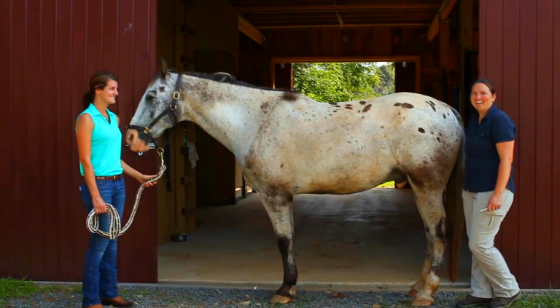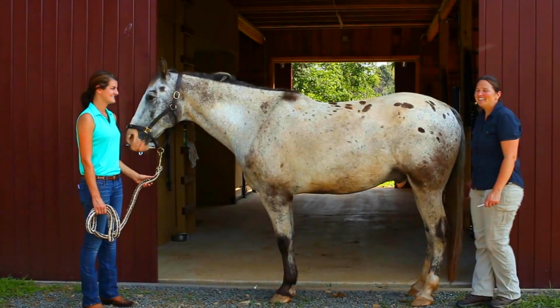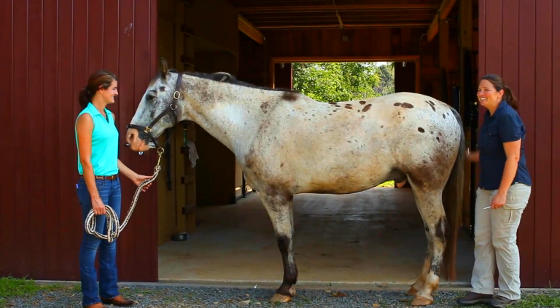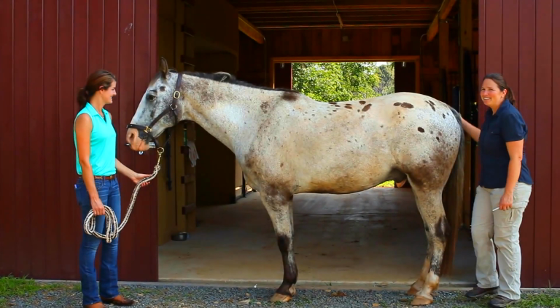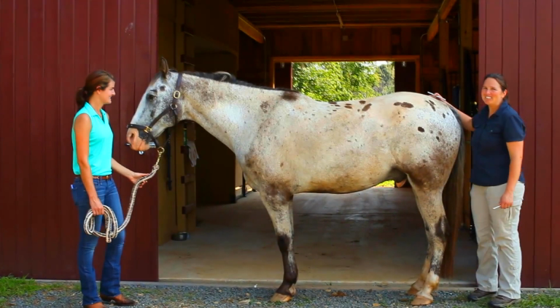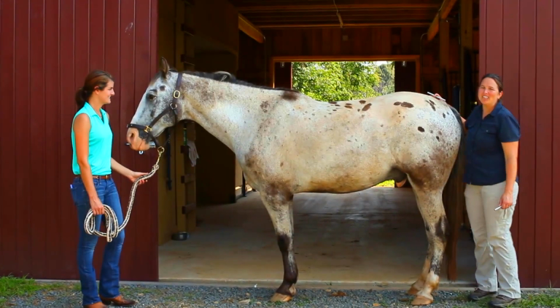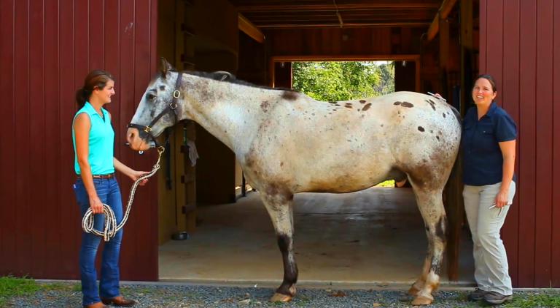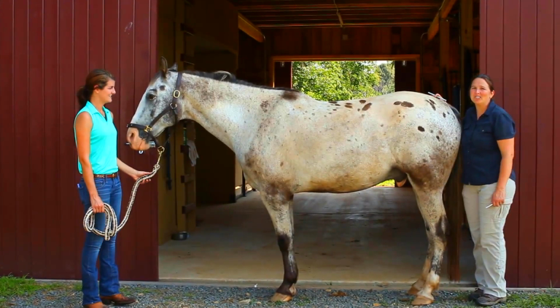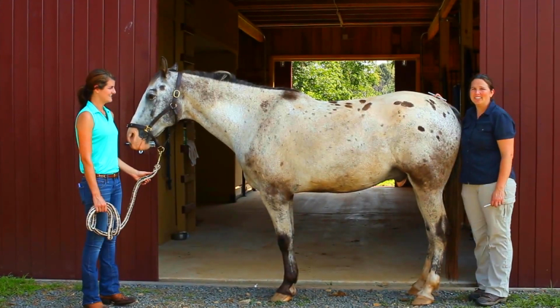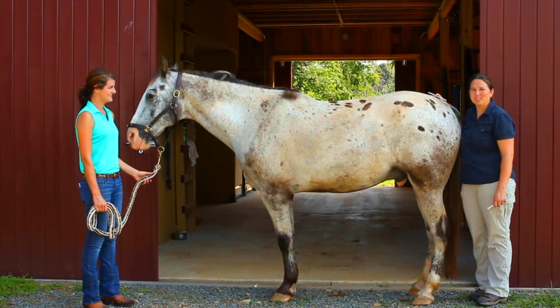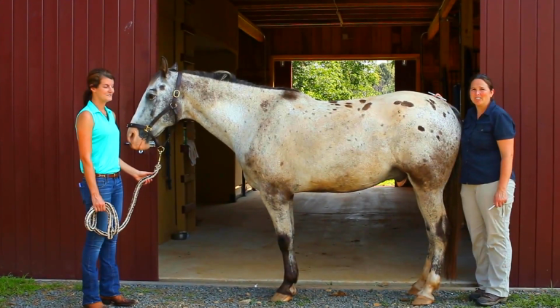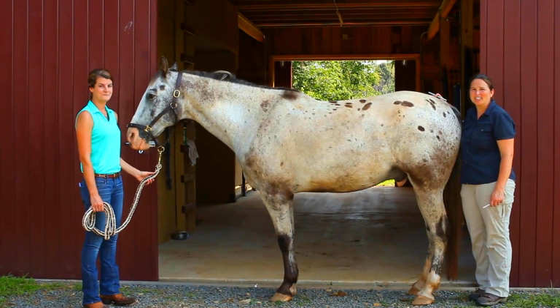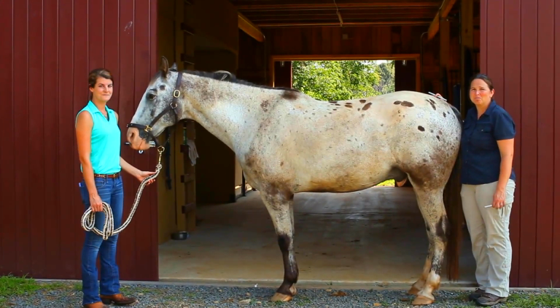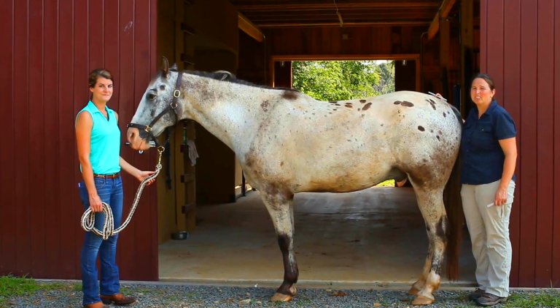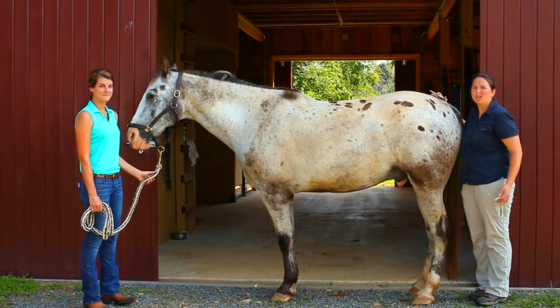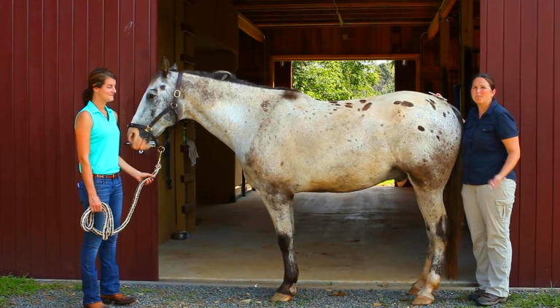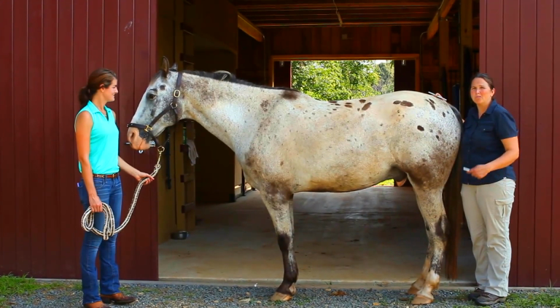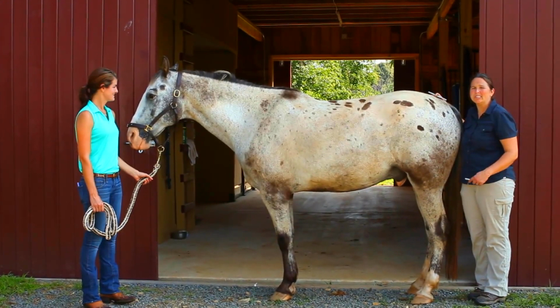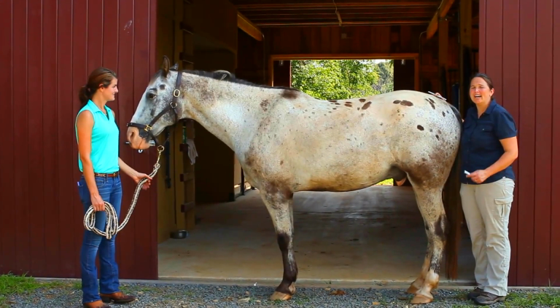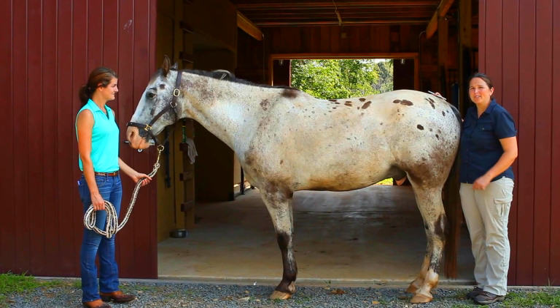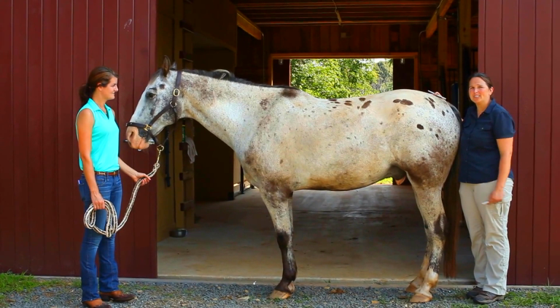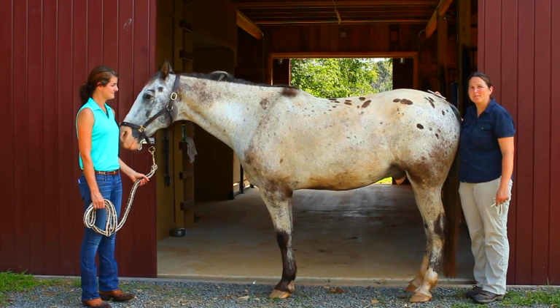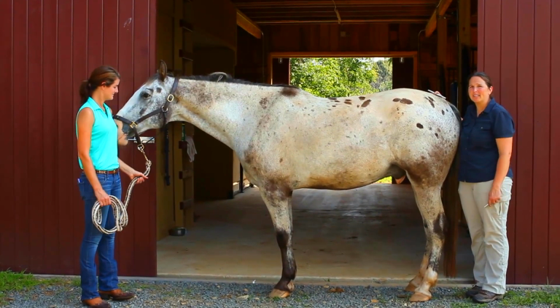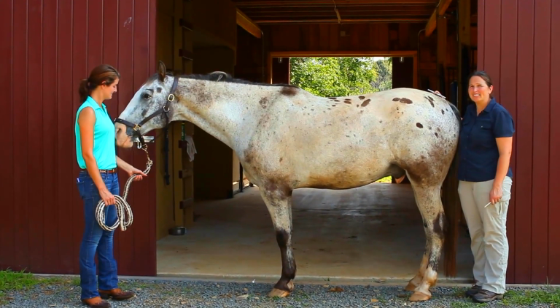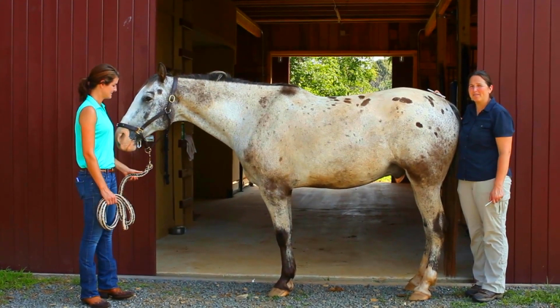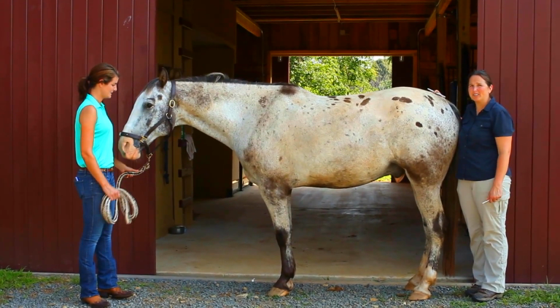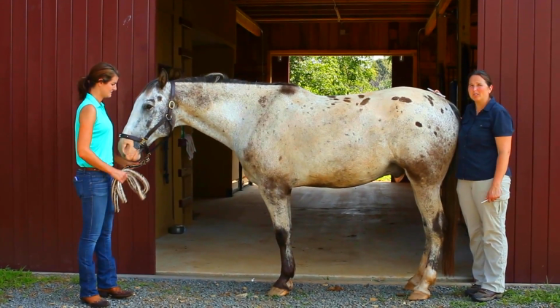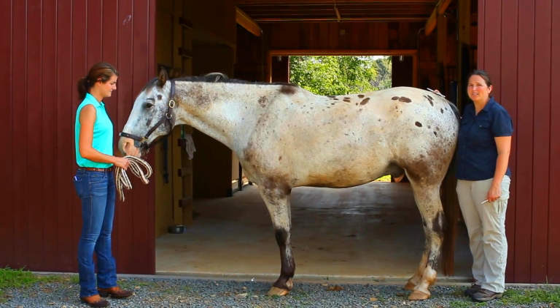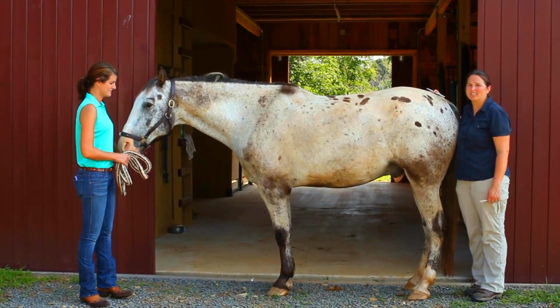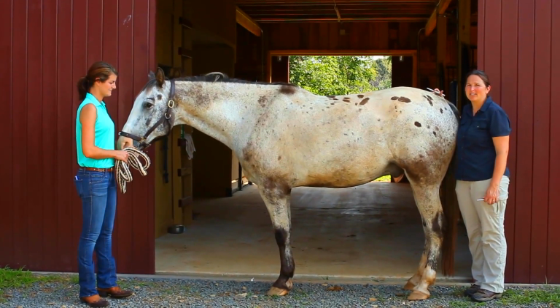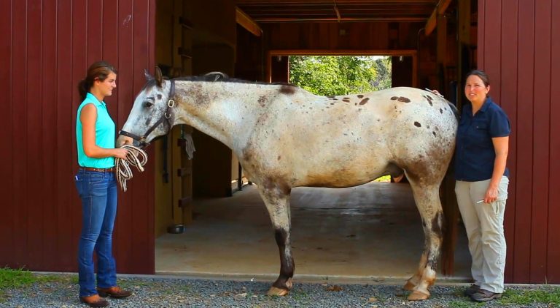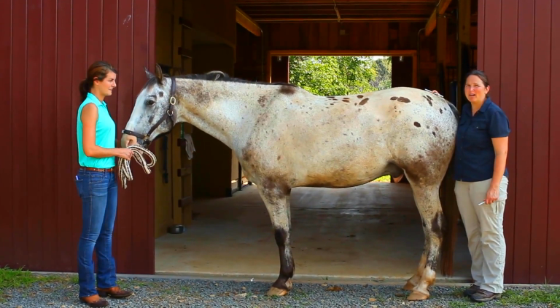Hi! Today we're going to show you how to do a hindquarter stretch. This will help your horses after osteopathy to stay flexible in their sacrum and spine.